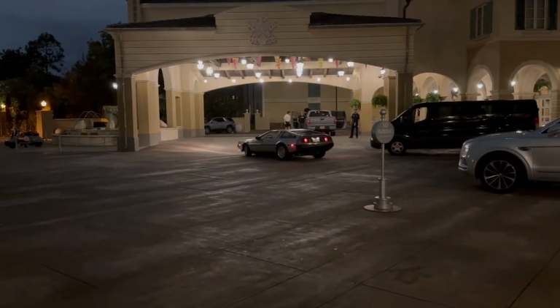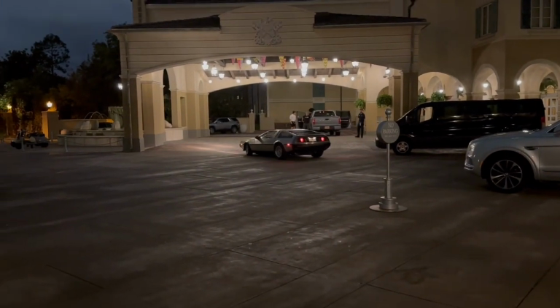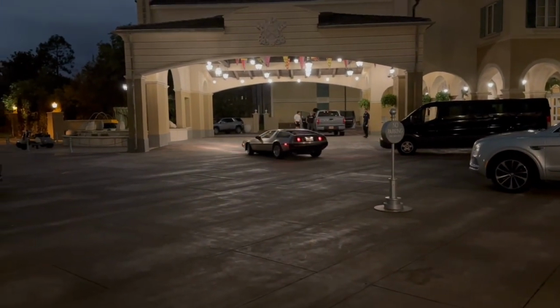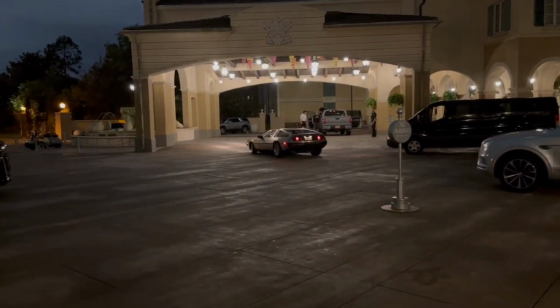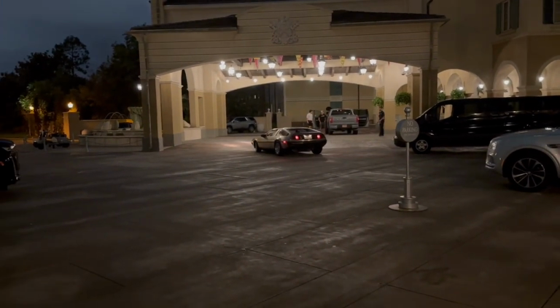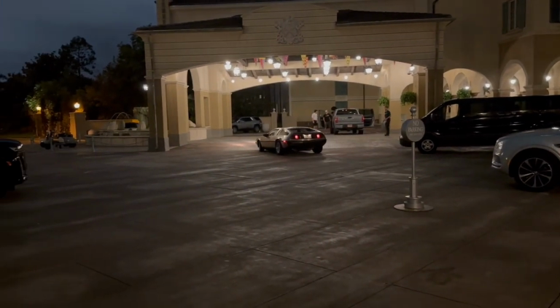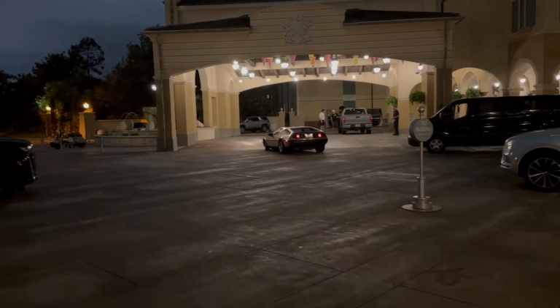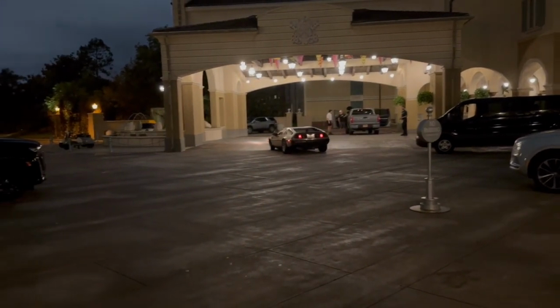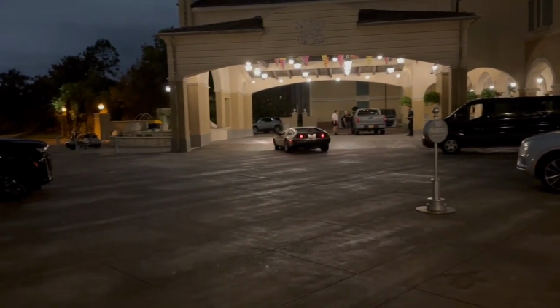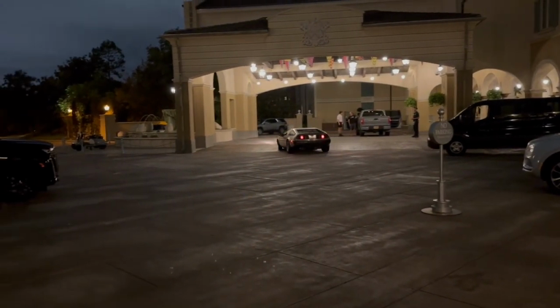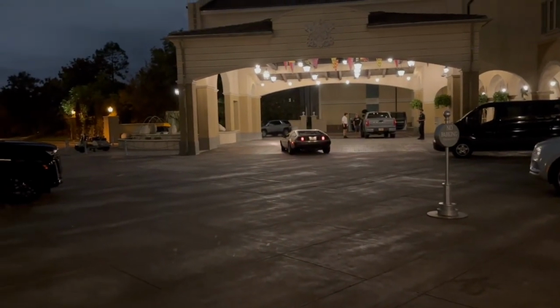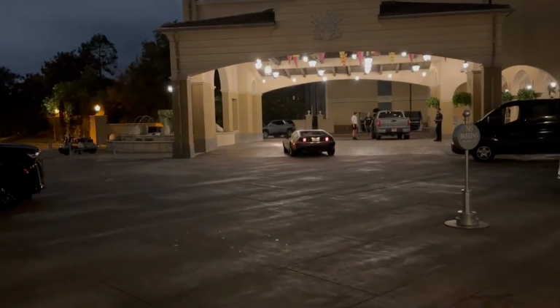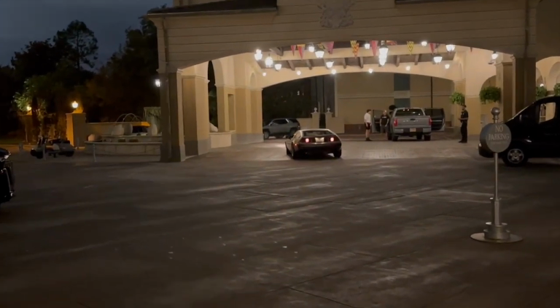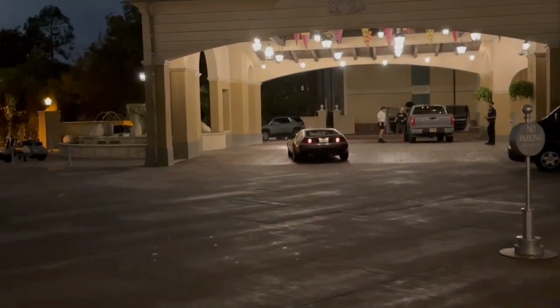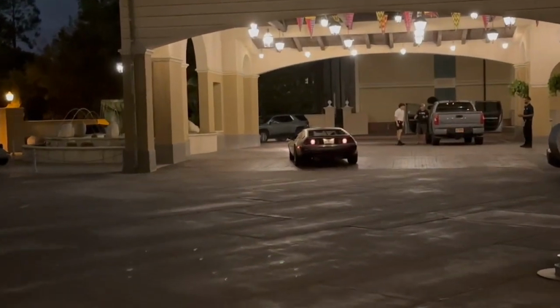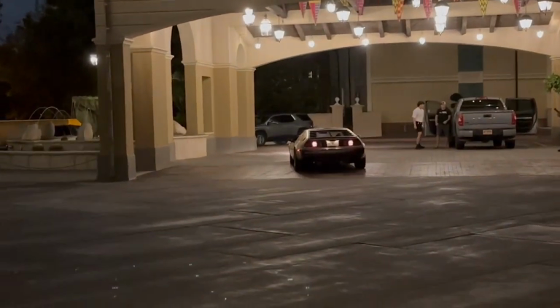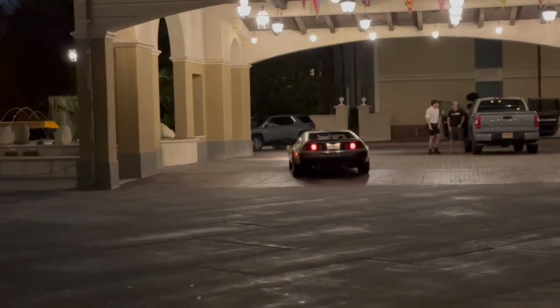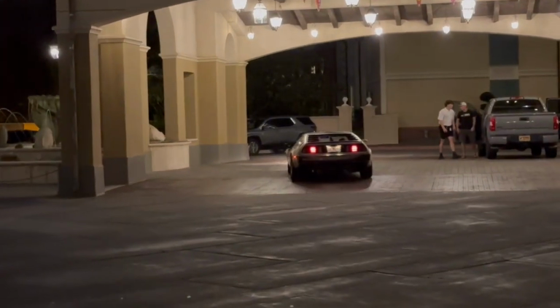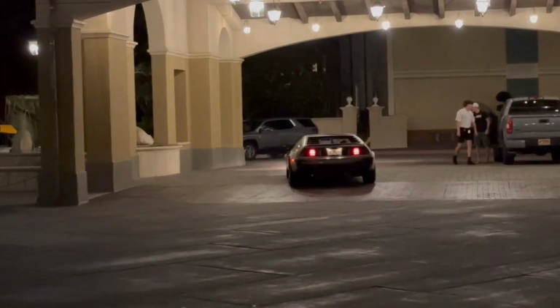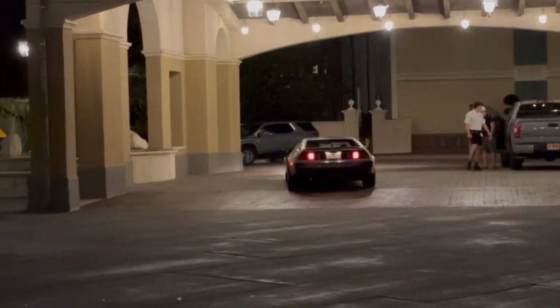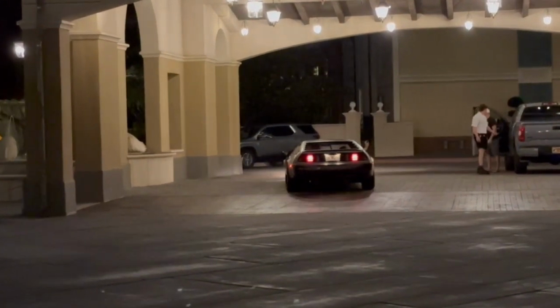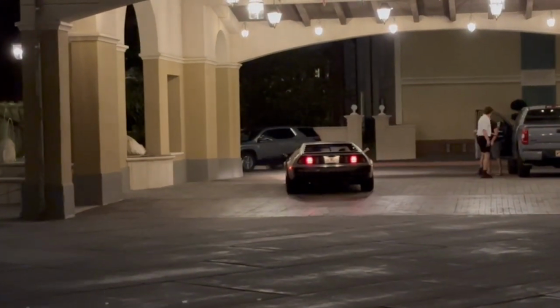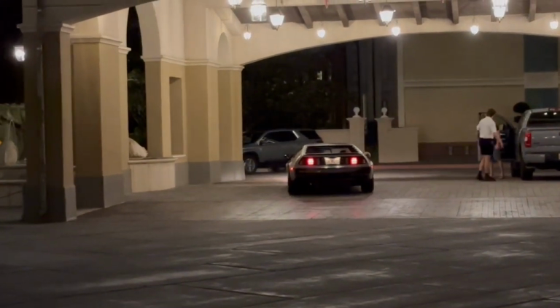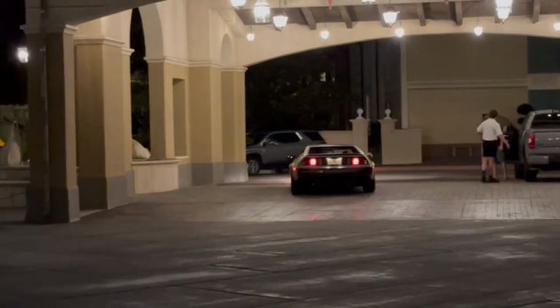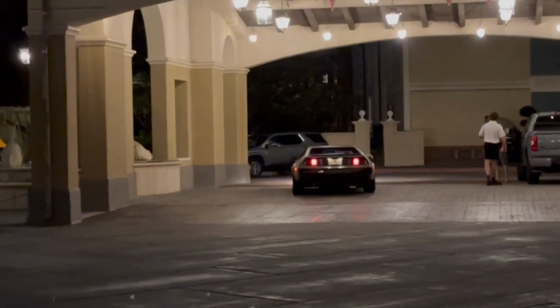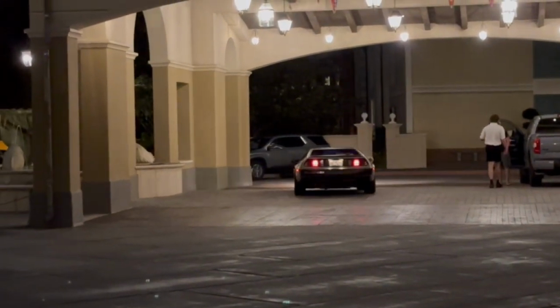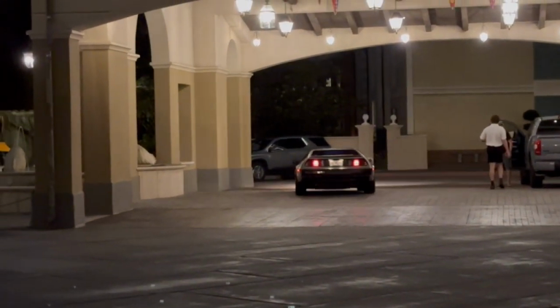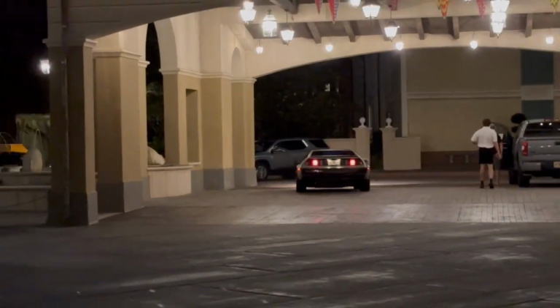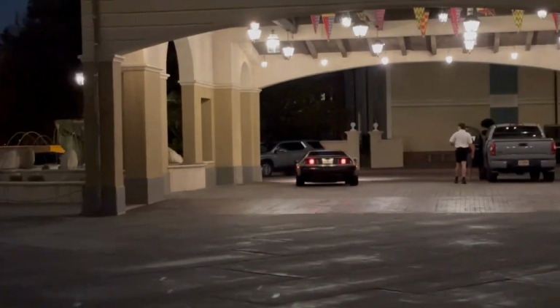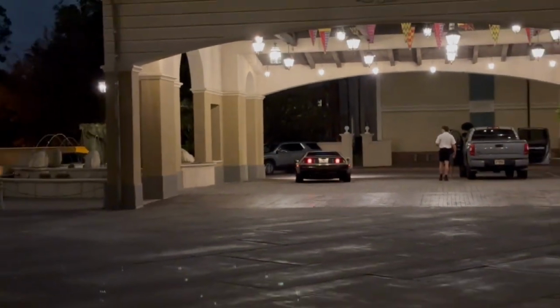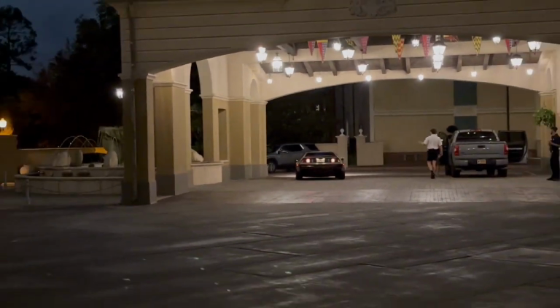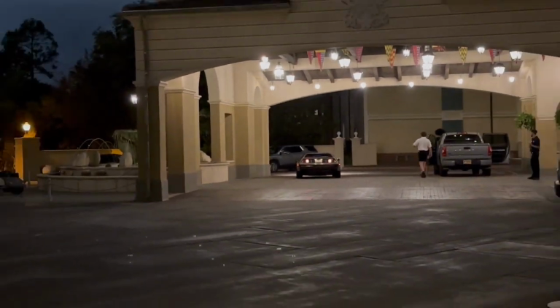They're going back in time. Look at that. This is what a DeLorean actually sounds like. Sounds like a lawnmower.